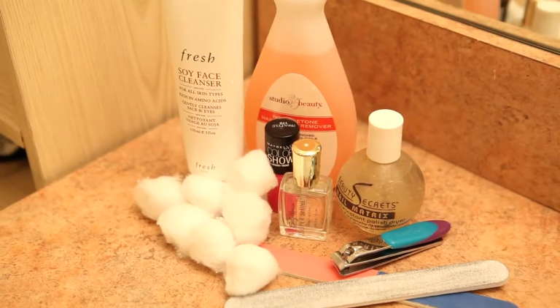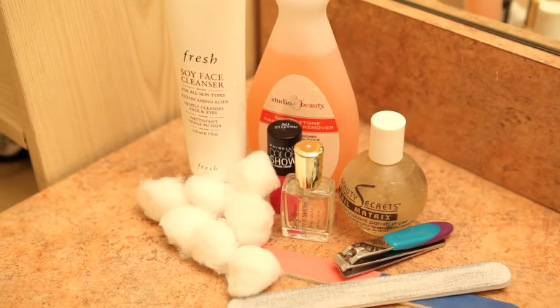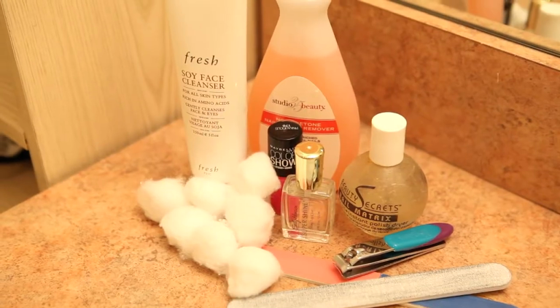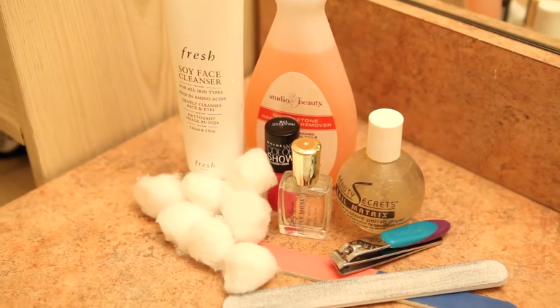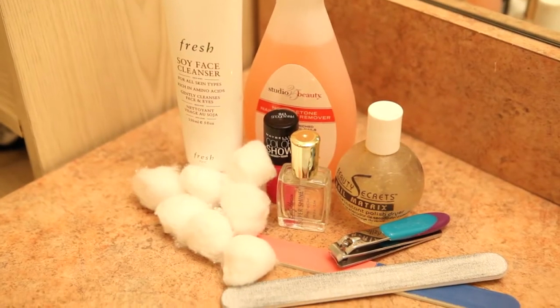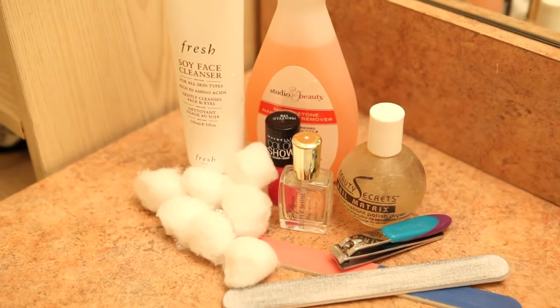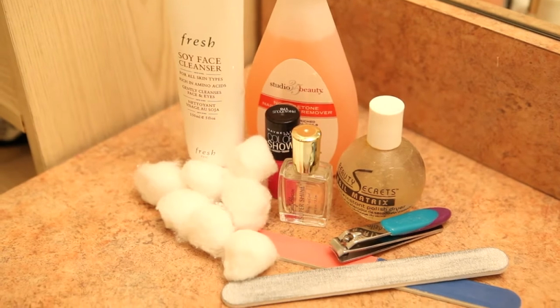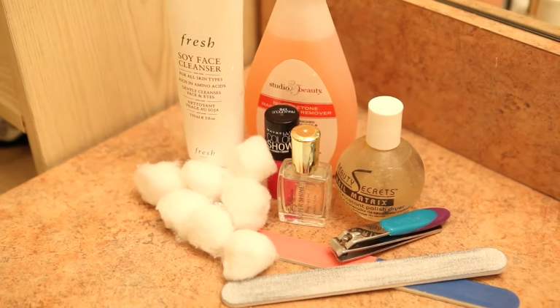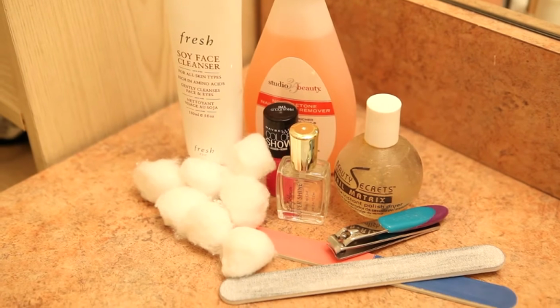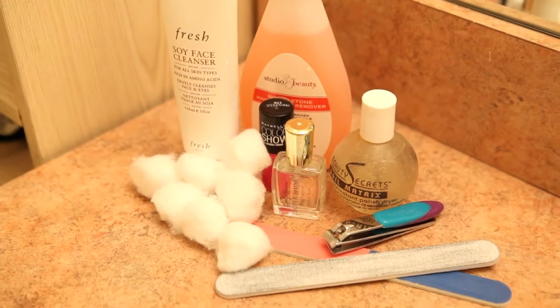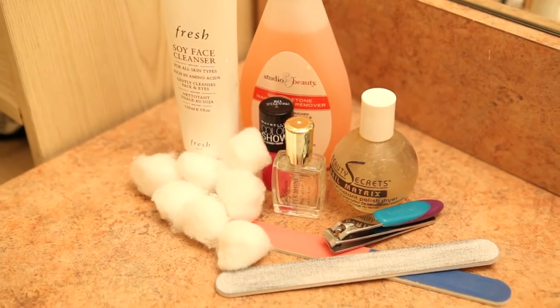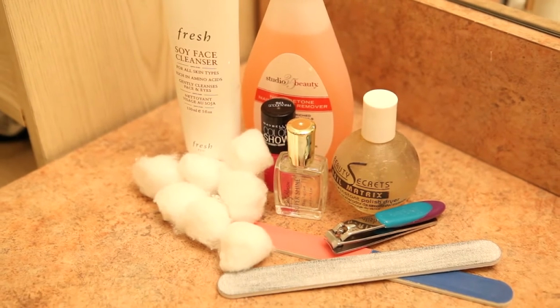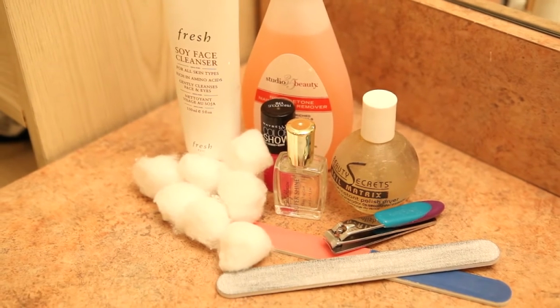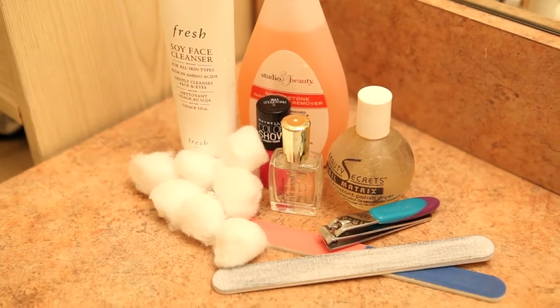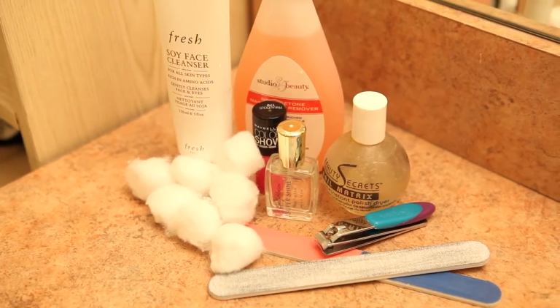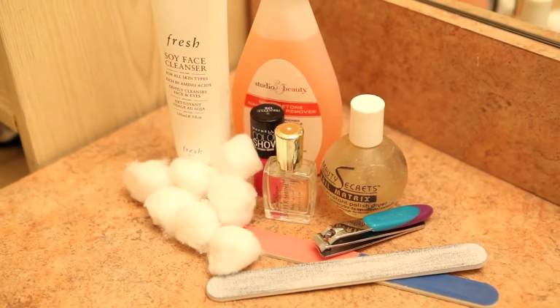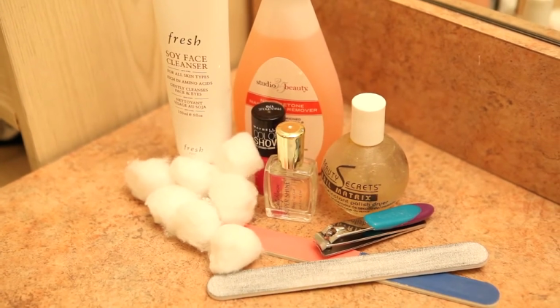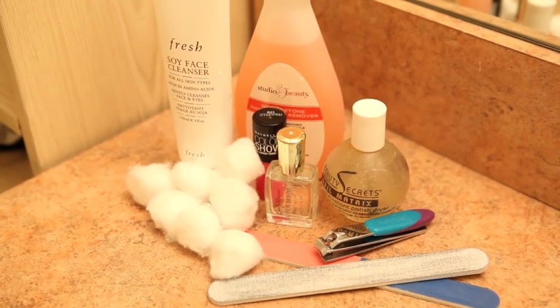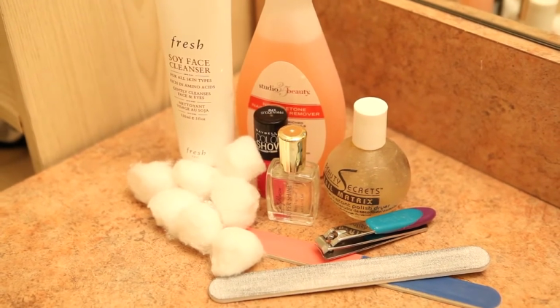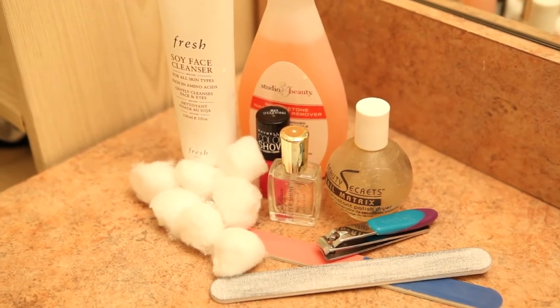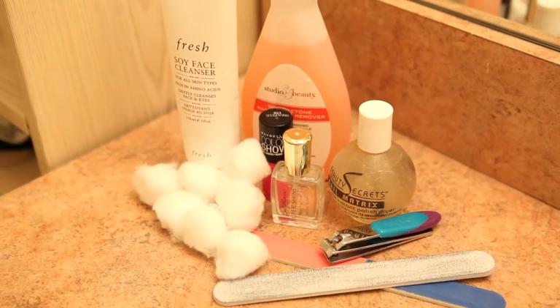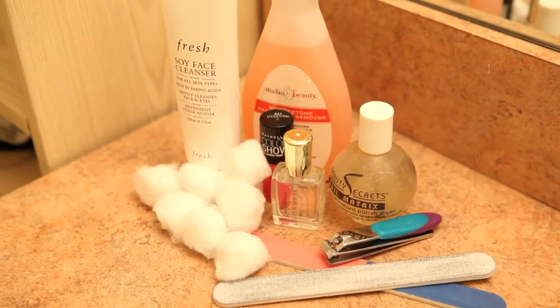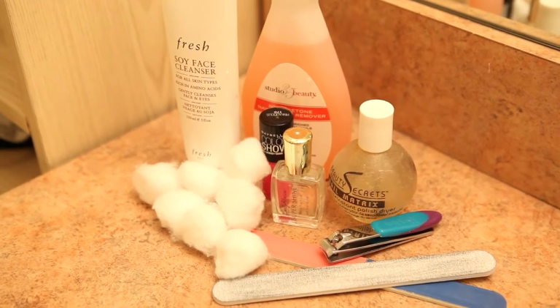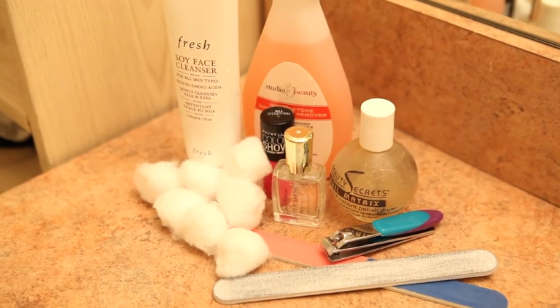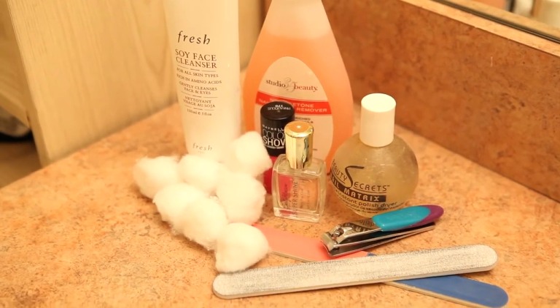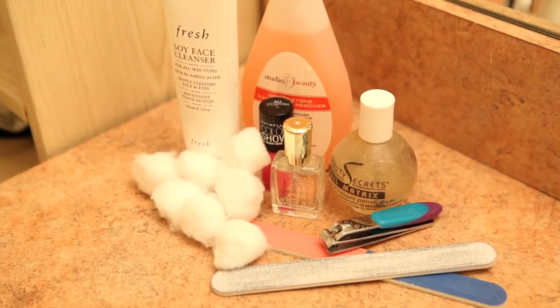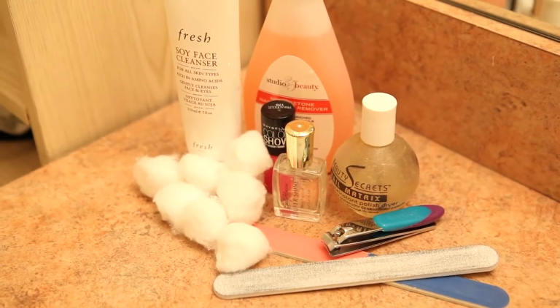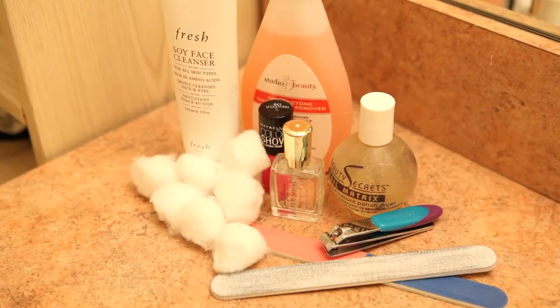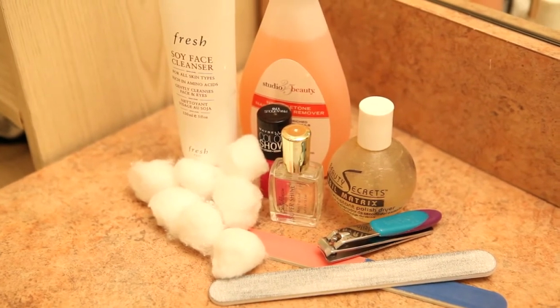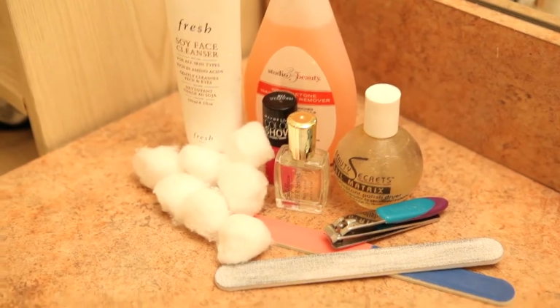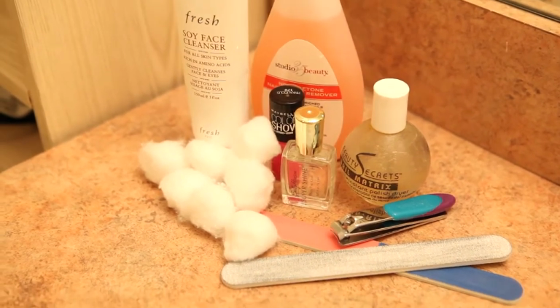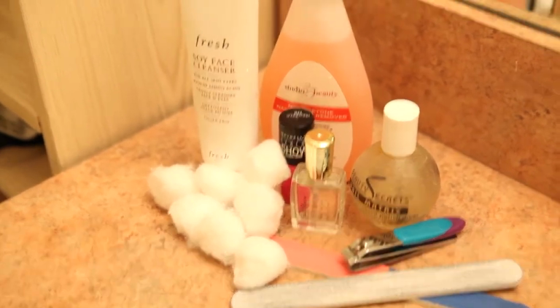To do this manicure at home you will need some face wash, nail polish remover, nail polish, and some other nail tools.